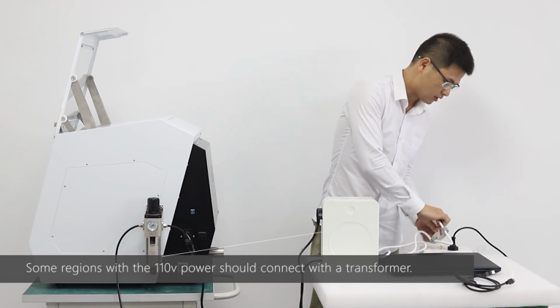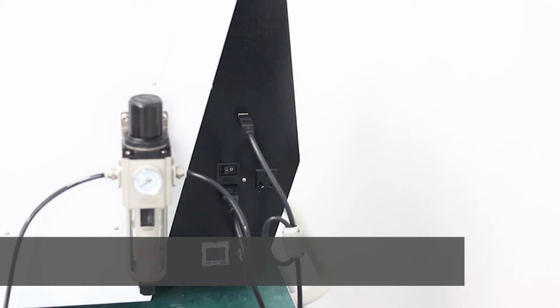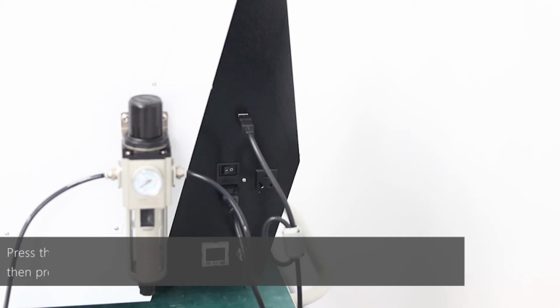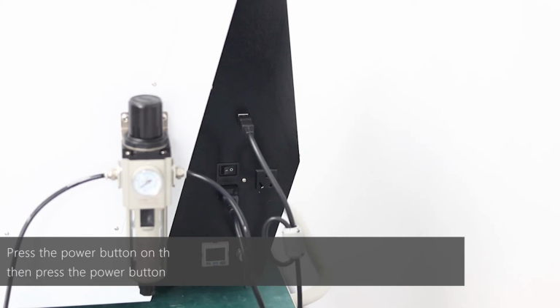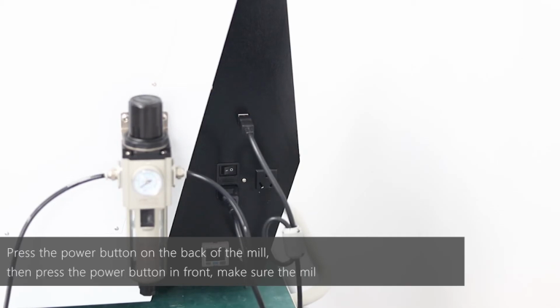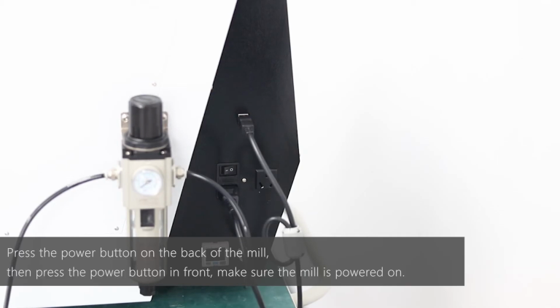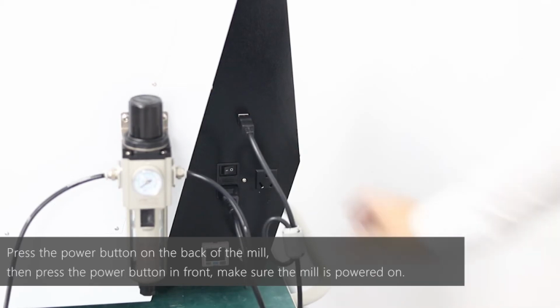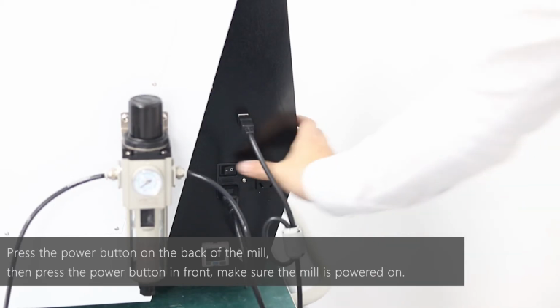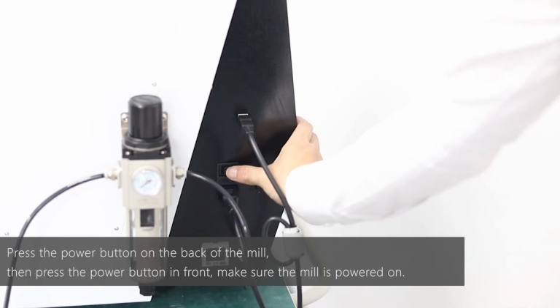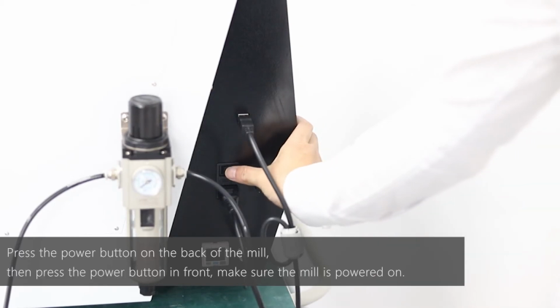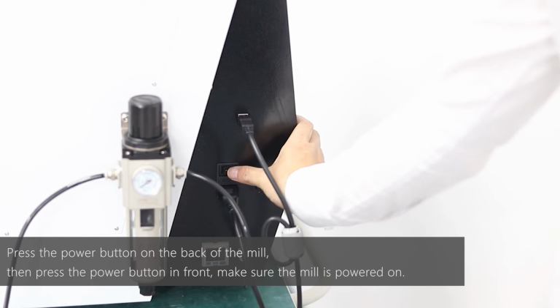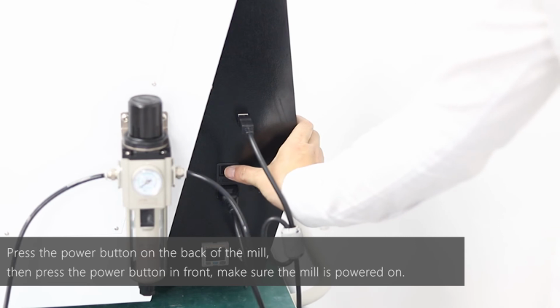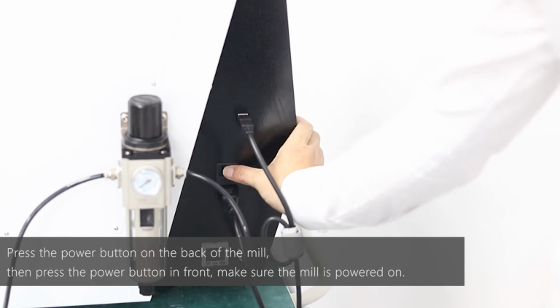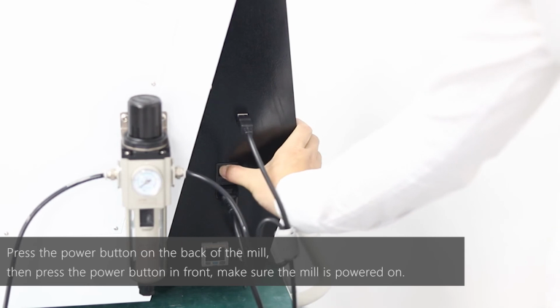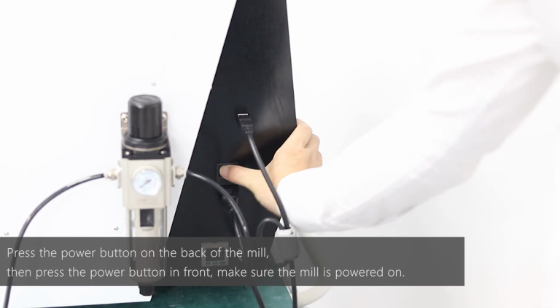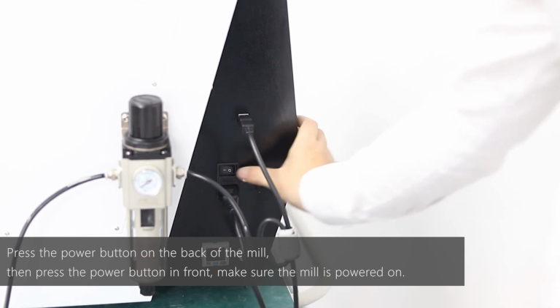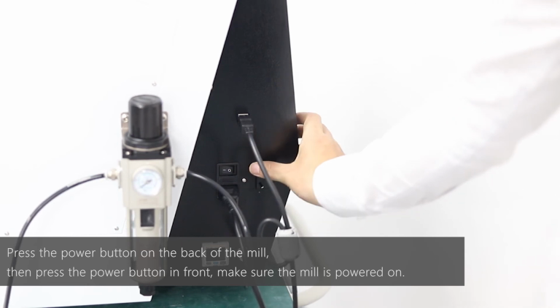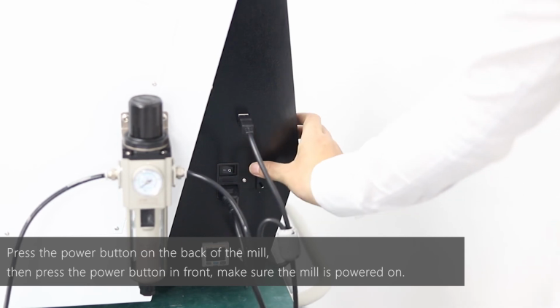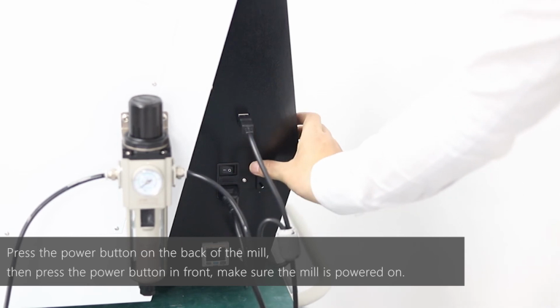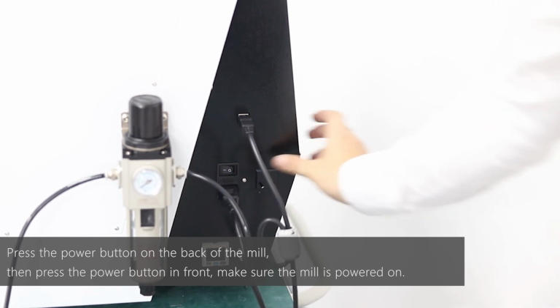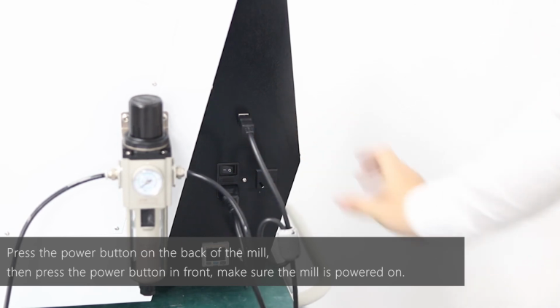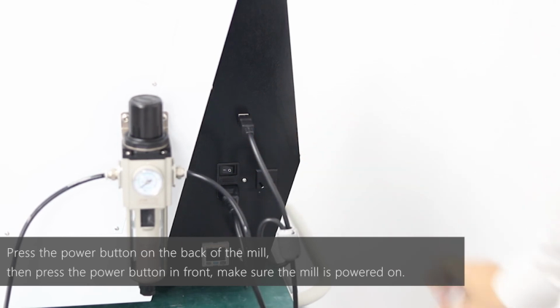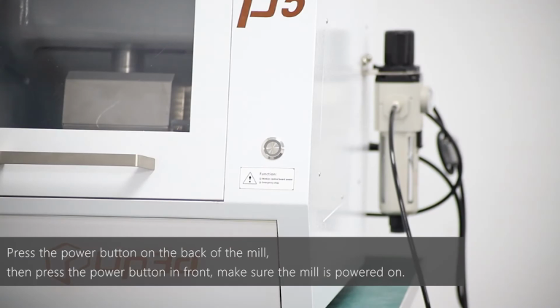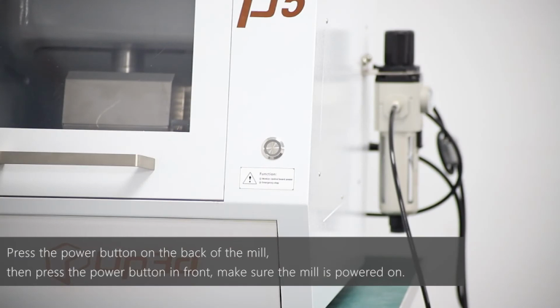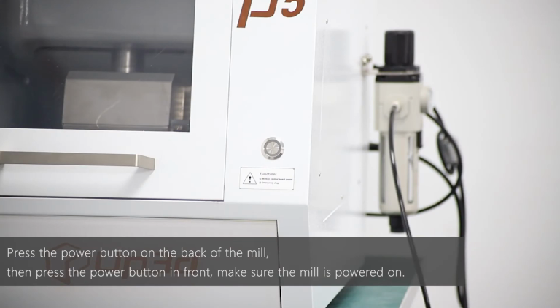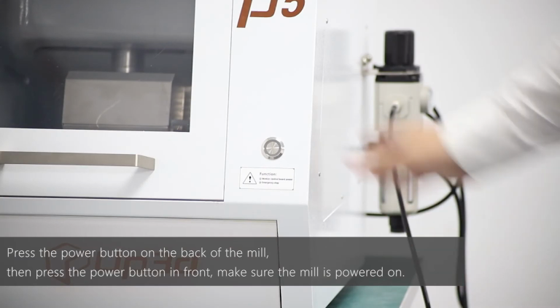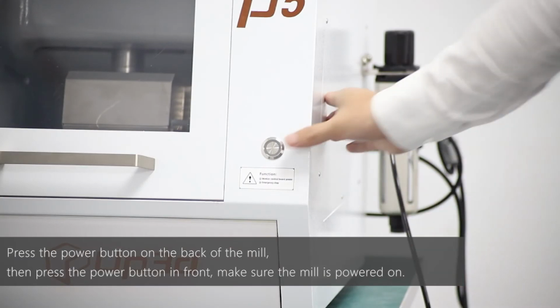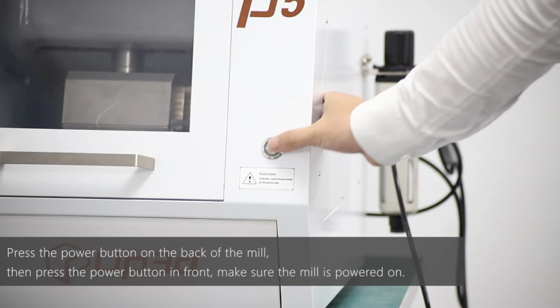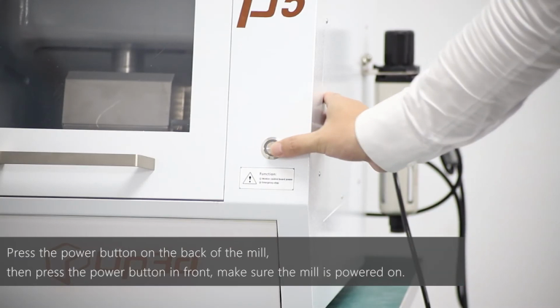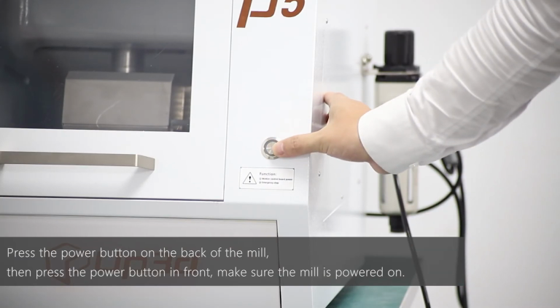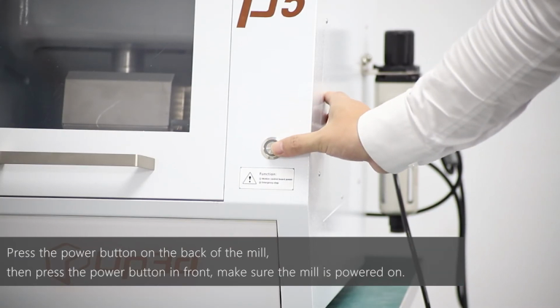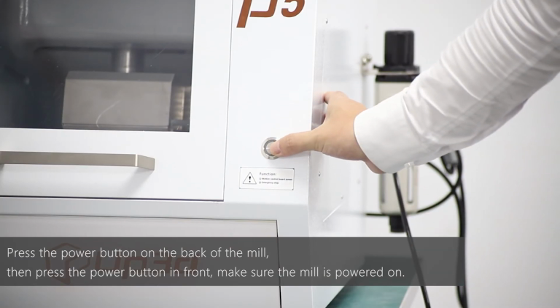Press the power button on the back of the mill, then press the power button on the front. Make sure the mill is powered on.